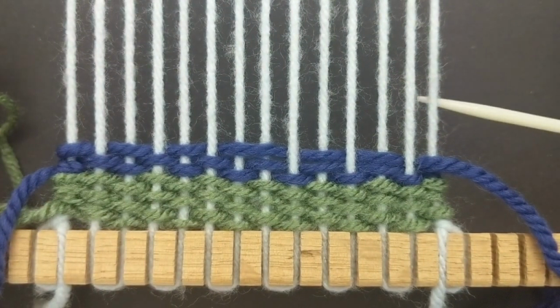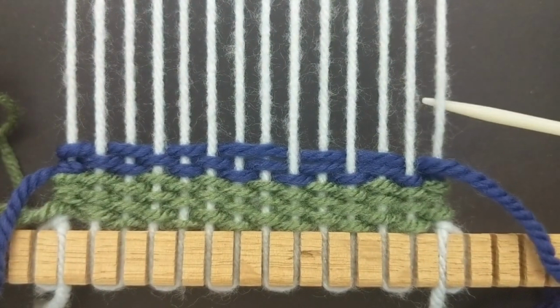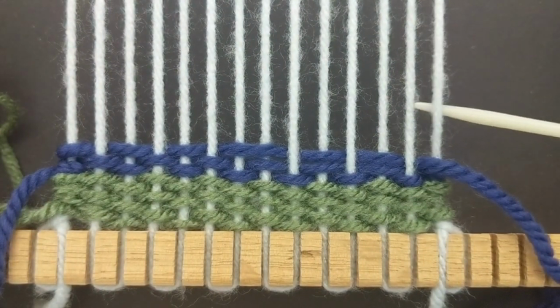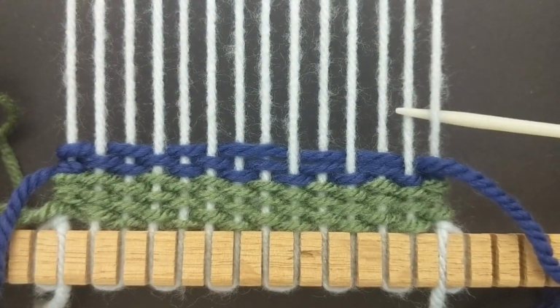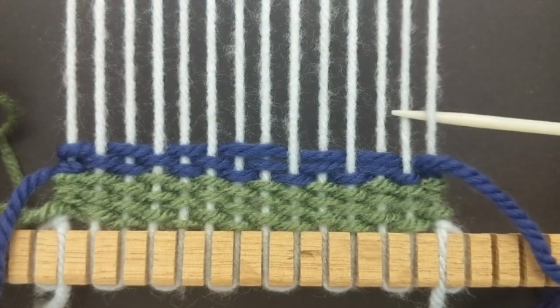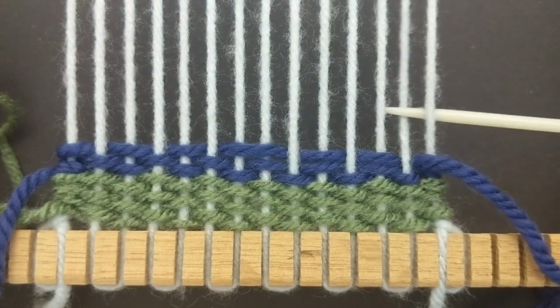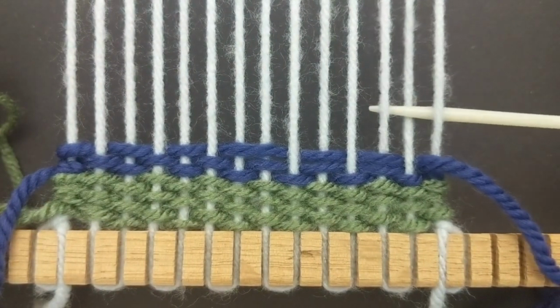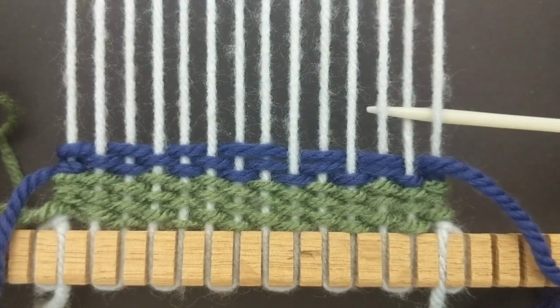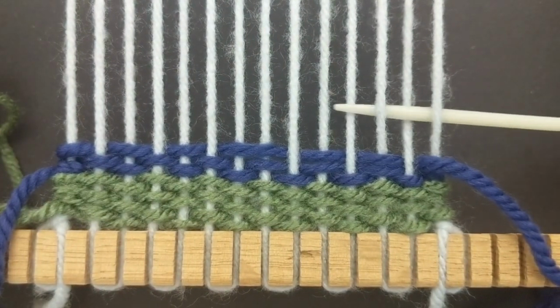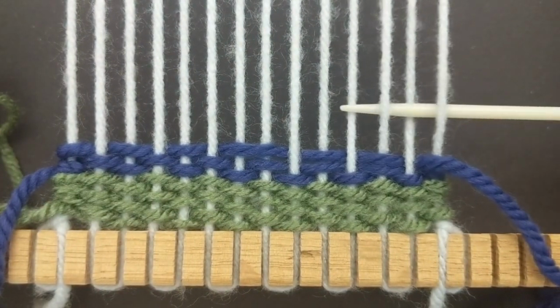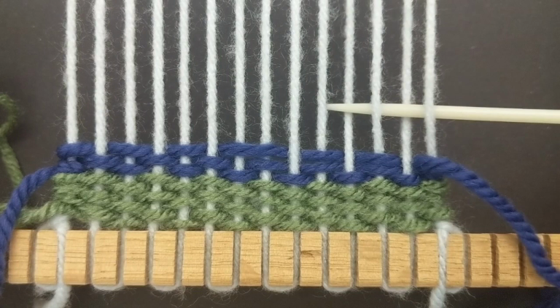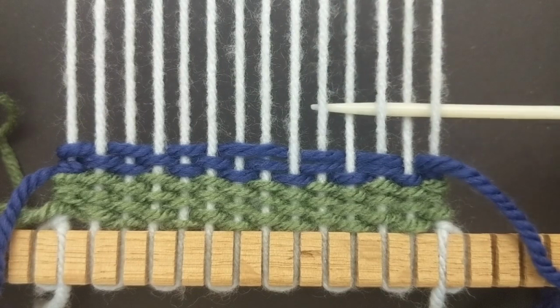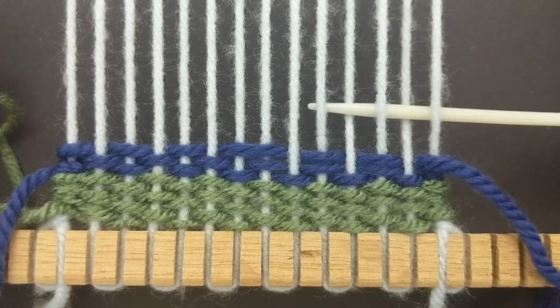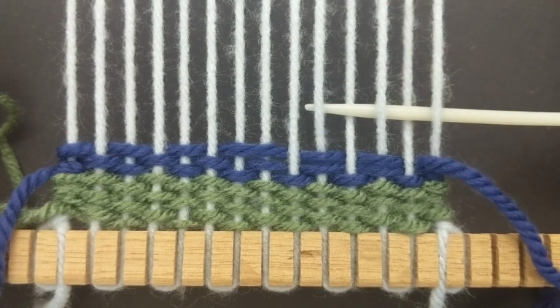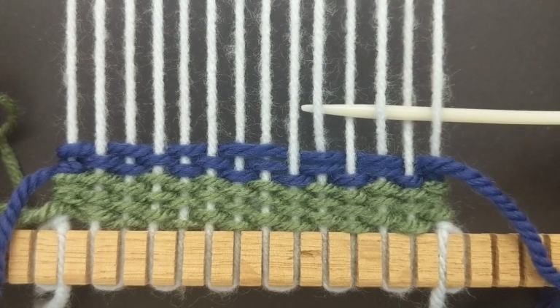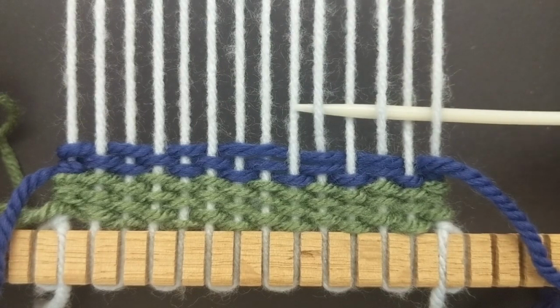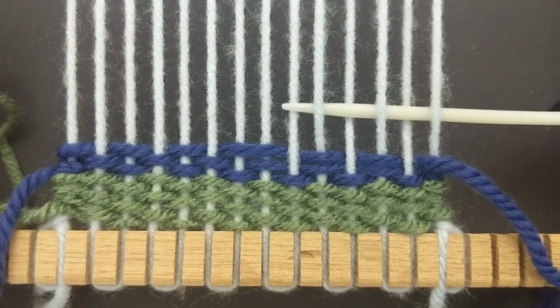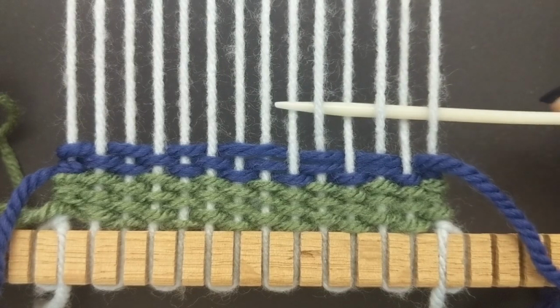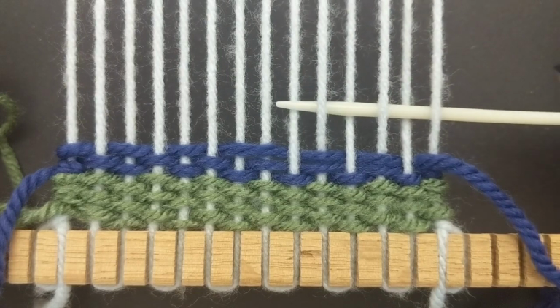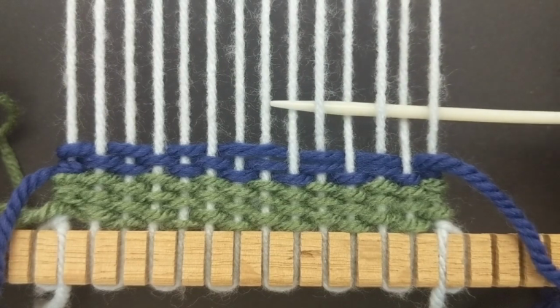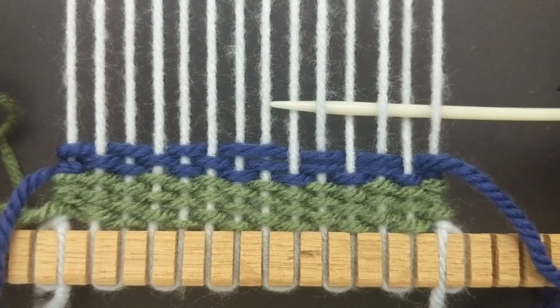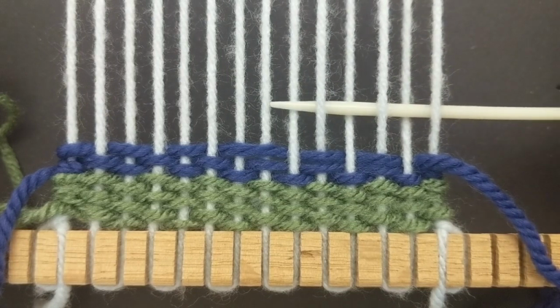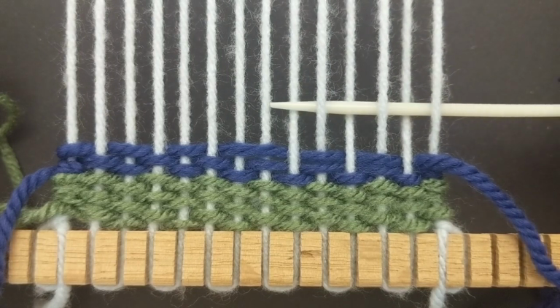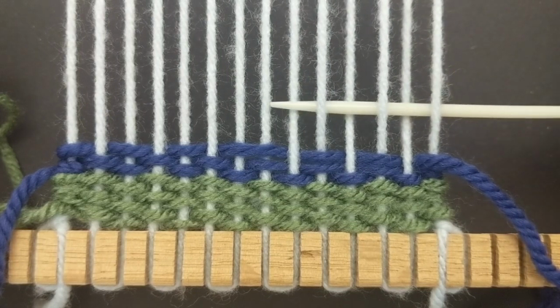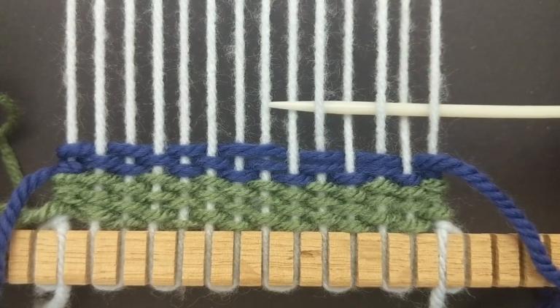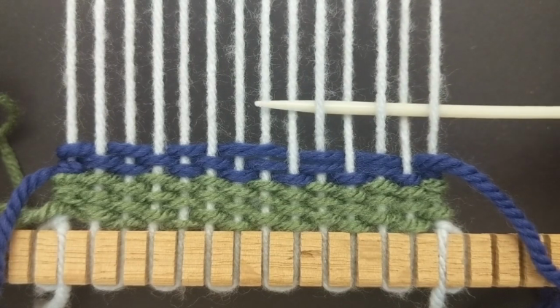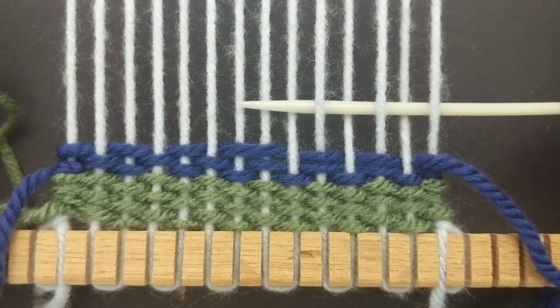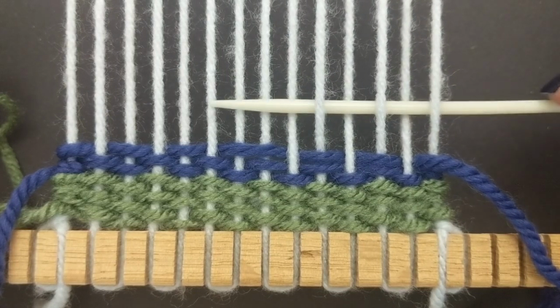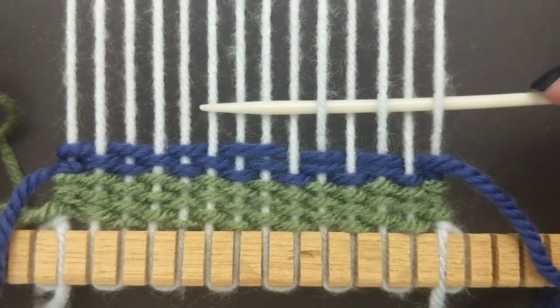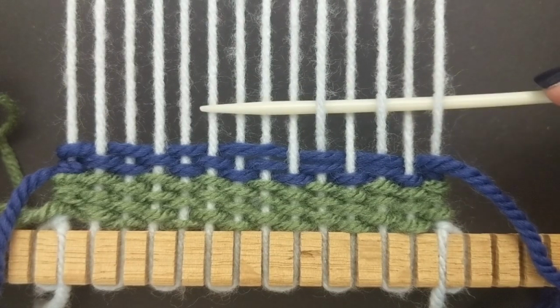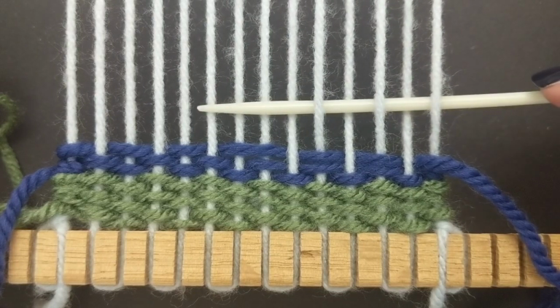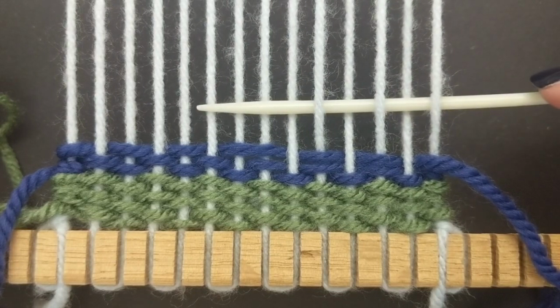Now continue your basic weave the other way, but this time you're going to go over four strings in the middle.